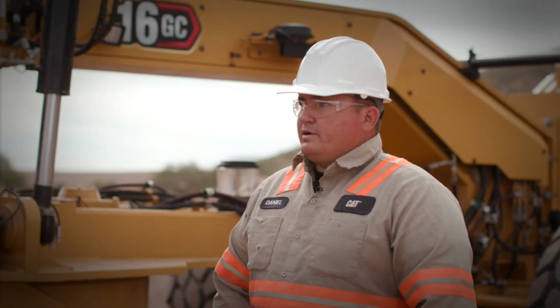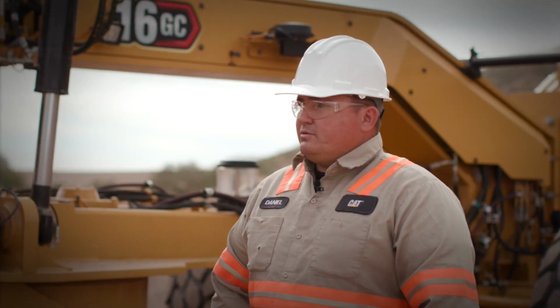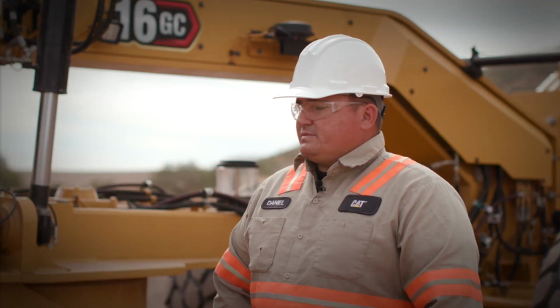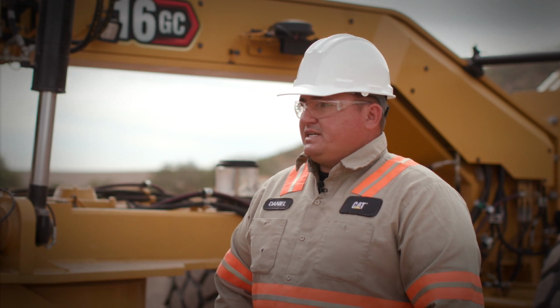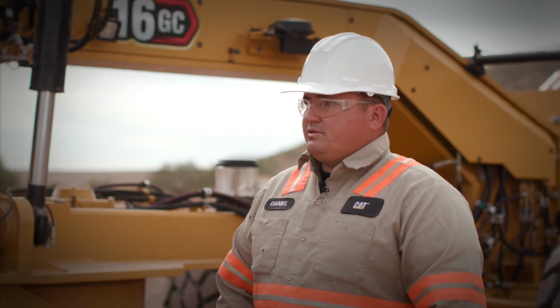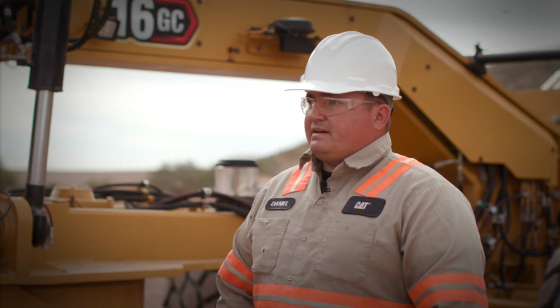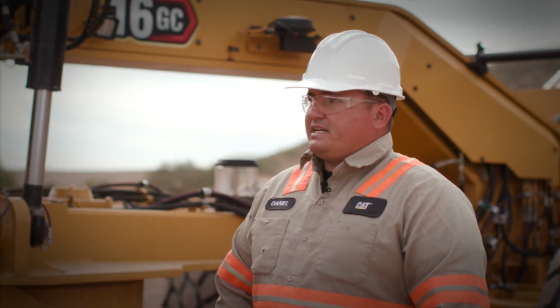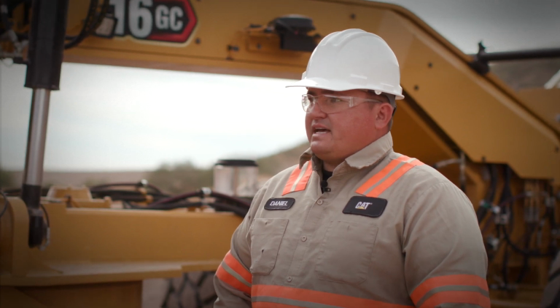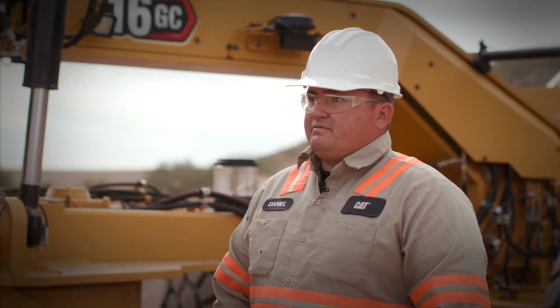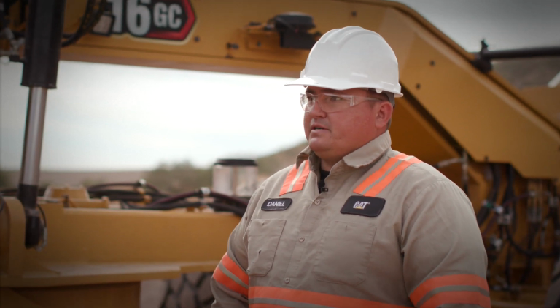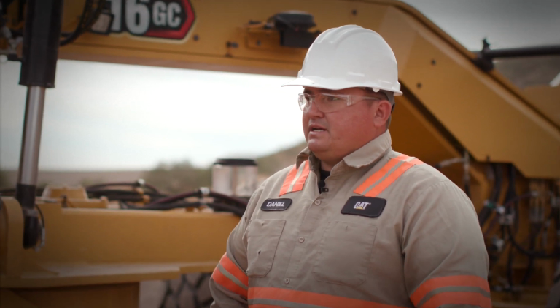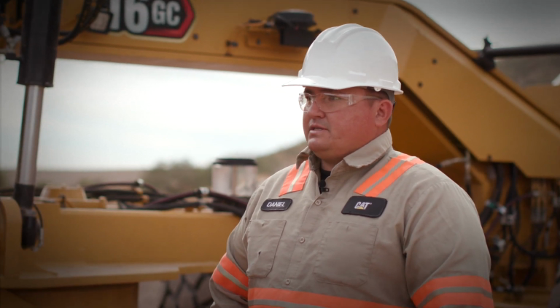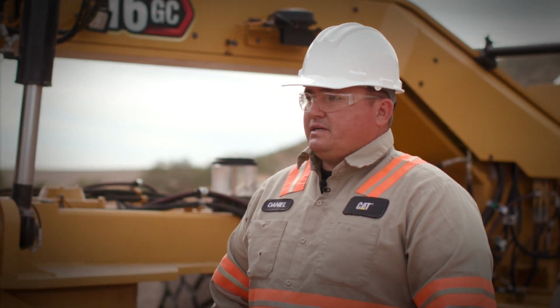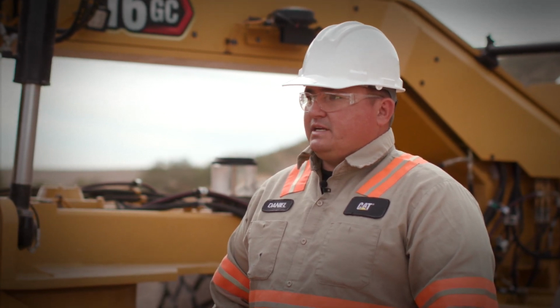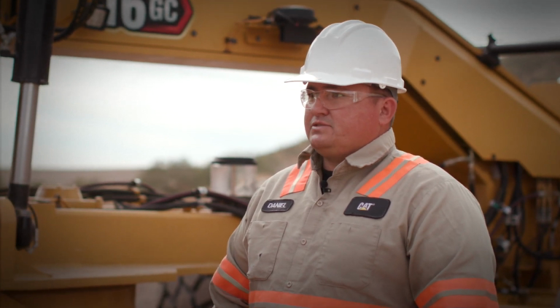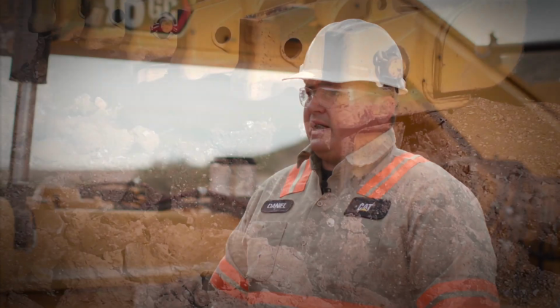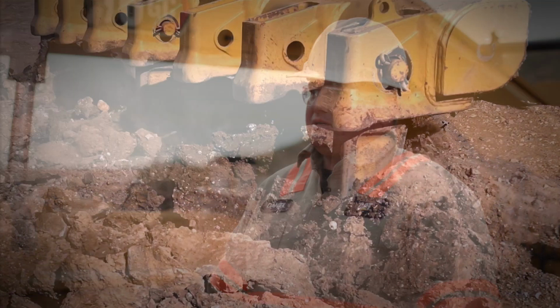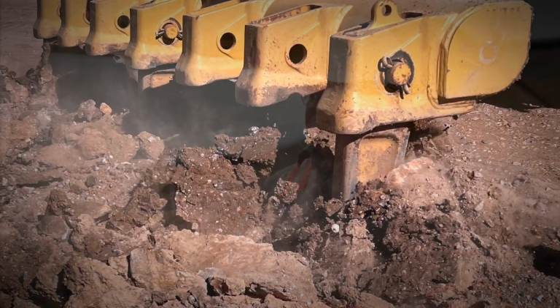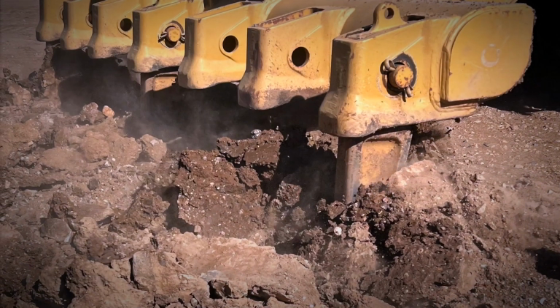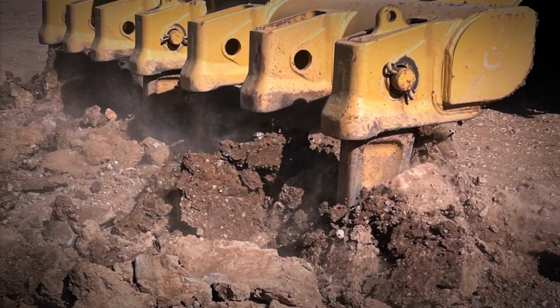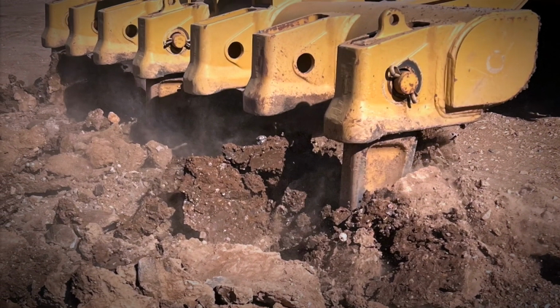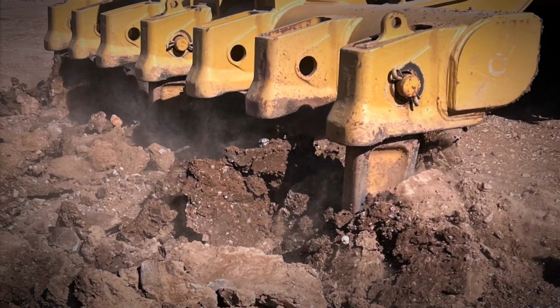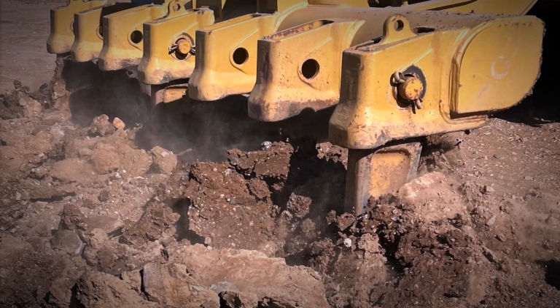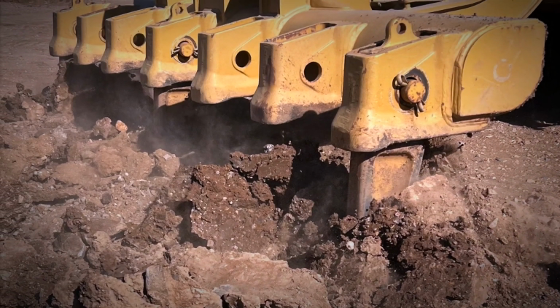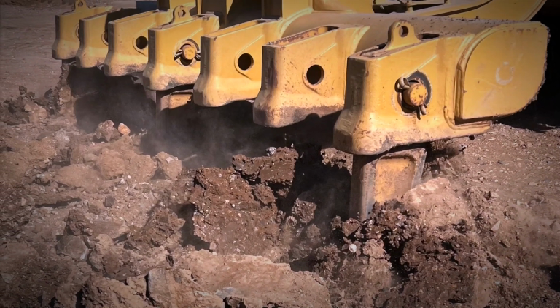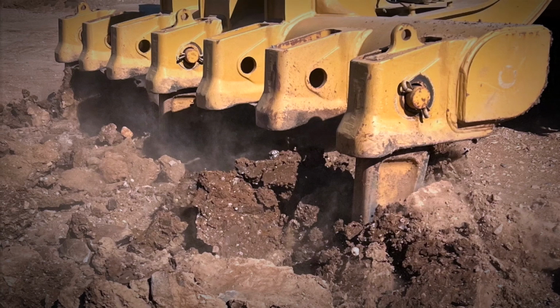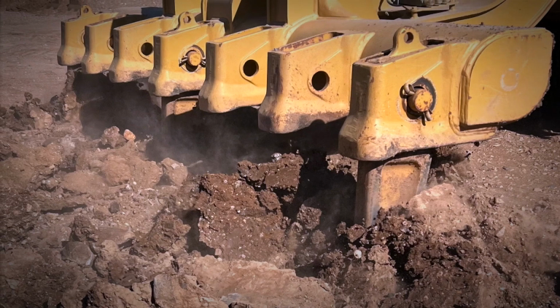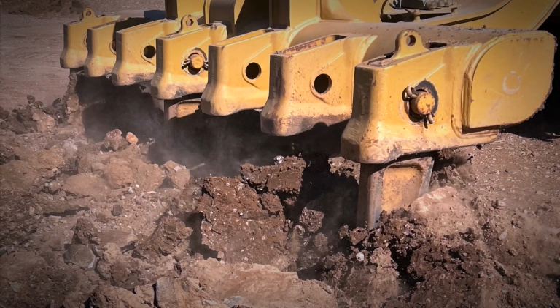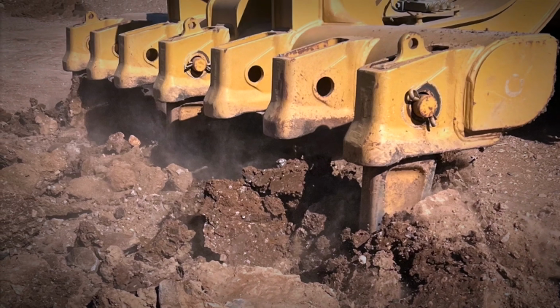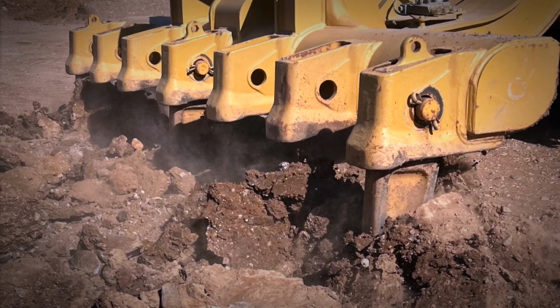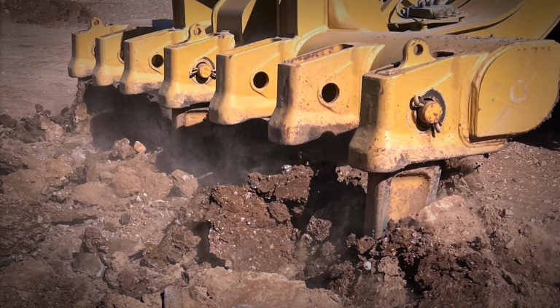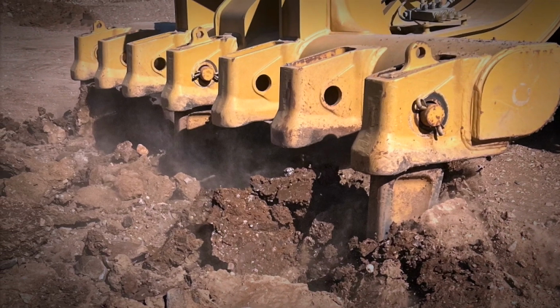Ripping with this machine with five shanks down in first gear, with the additional power, ripped through very hard ground. I turned the diff lock on and was able to eat right through it.